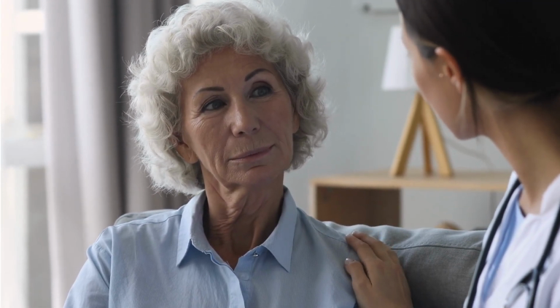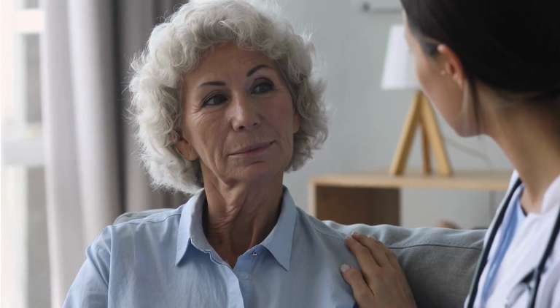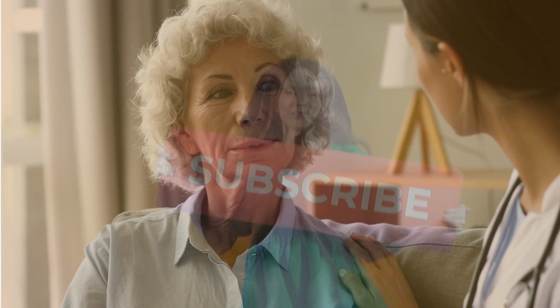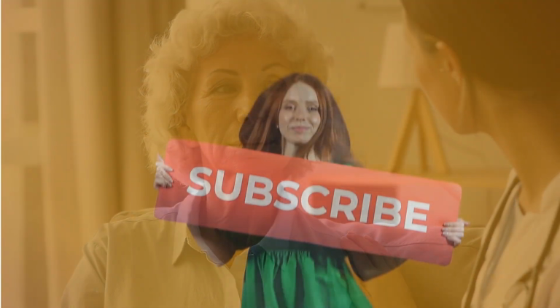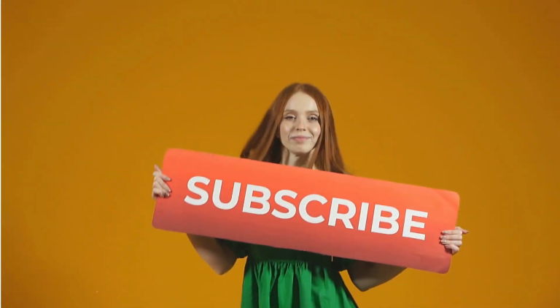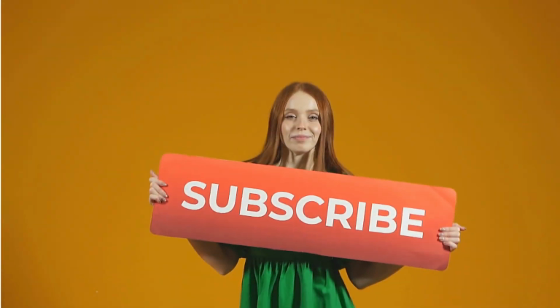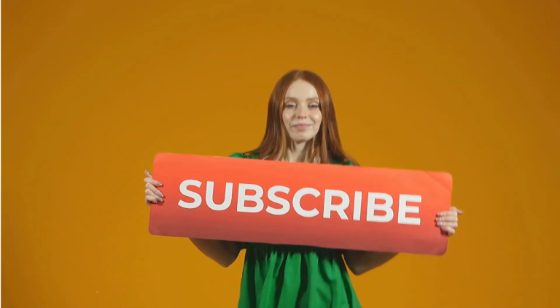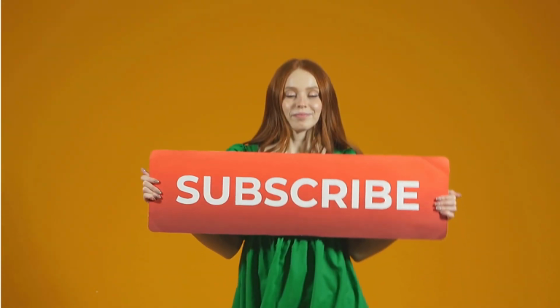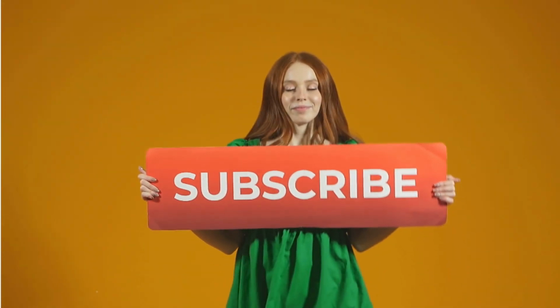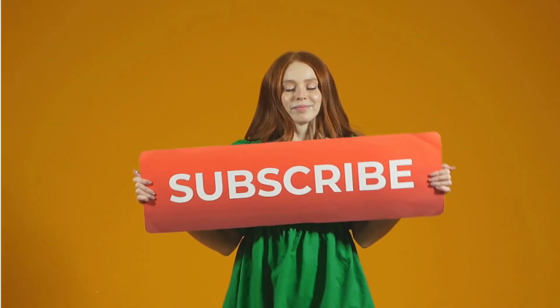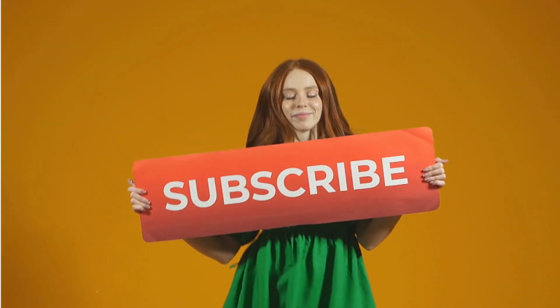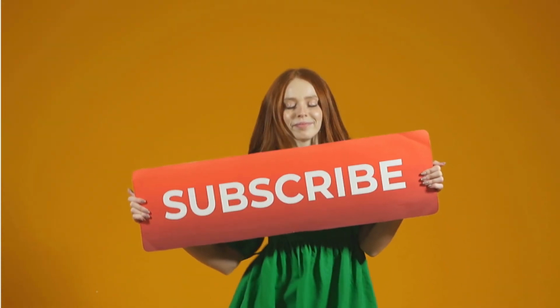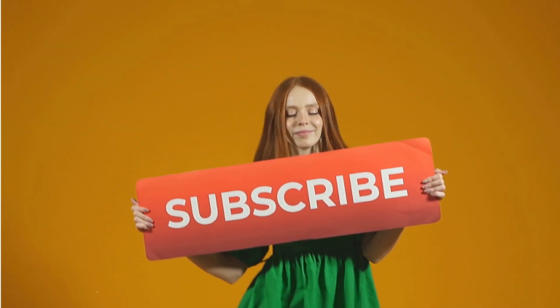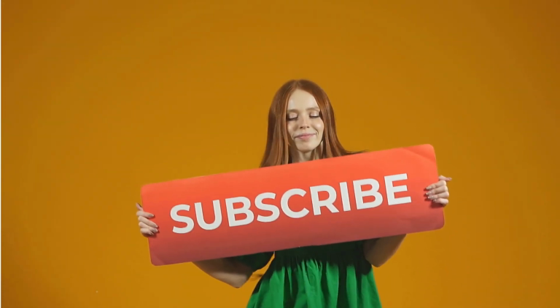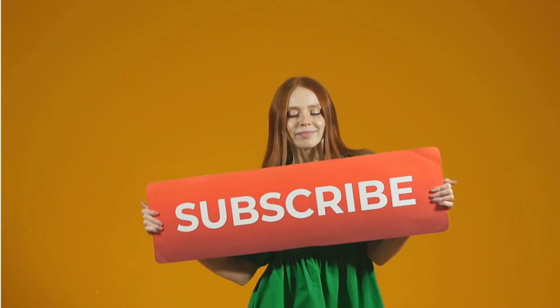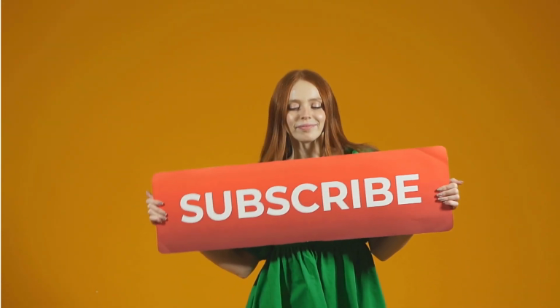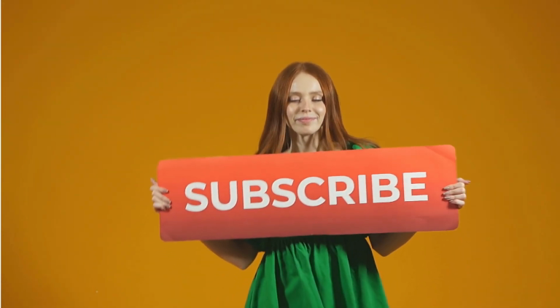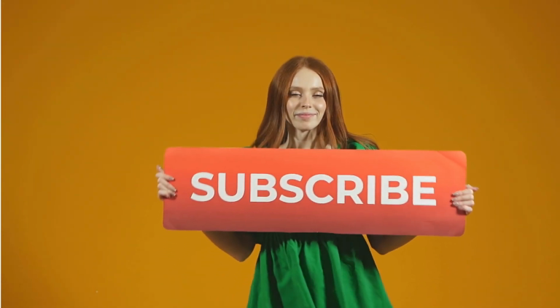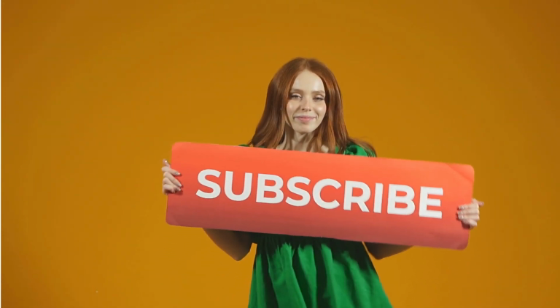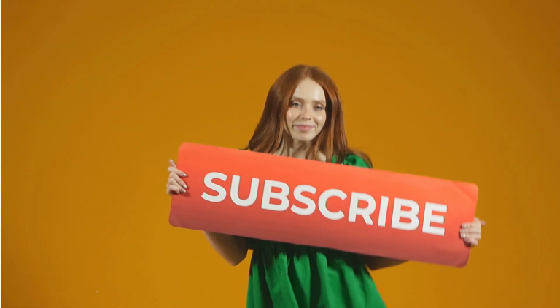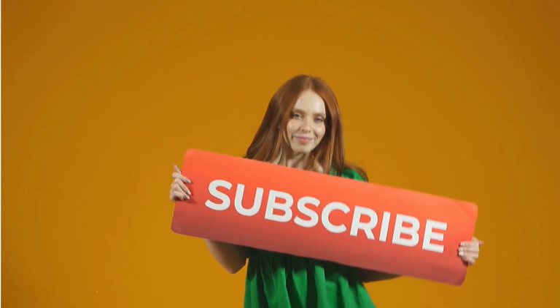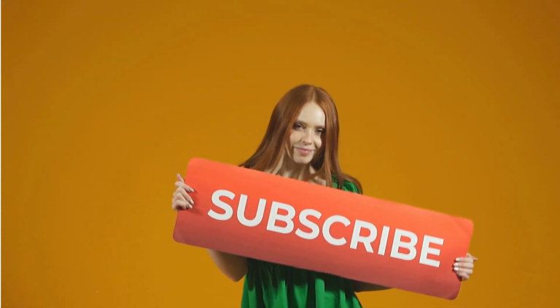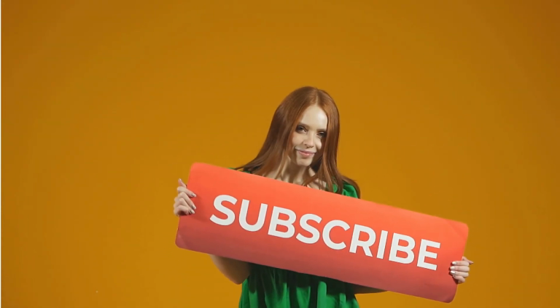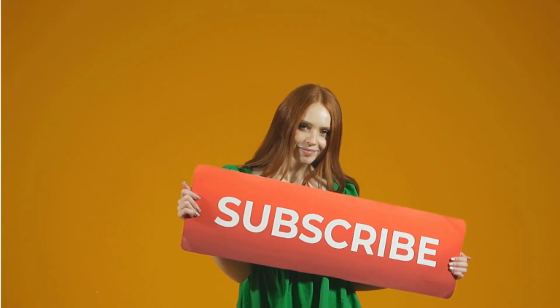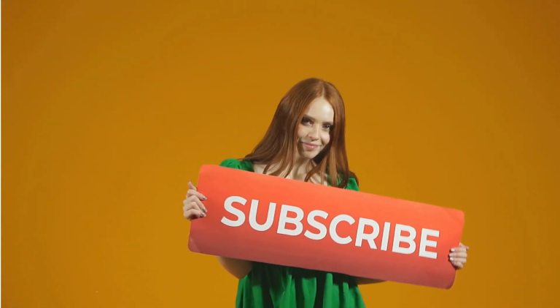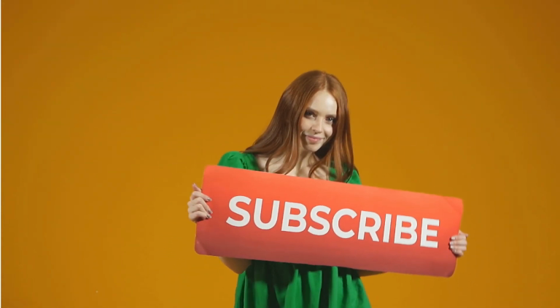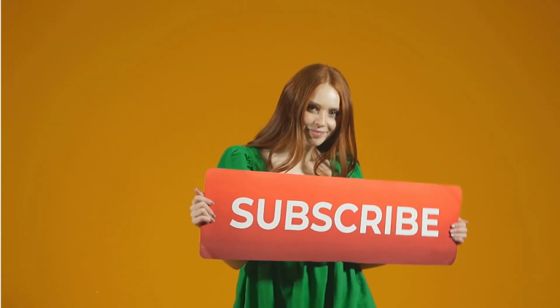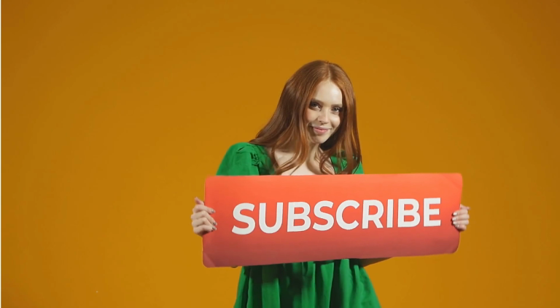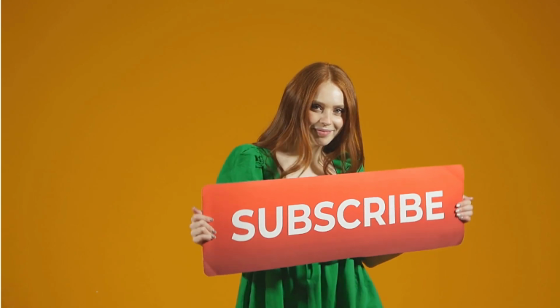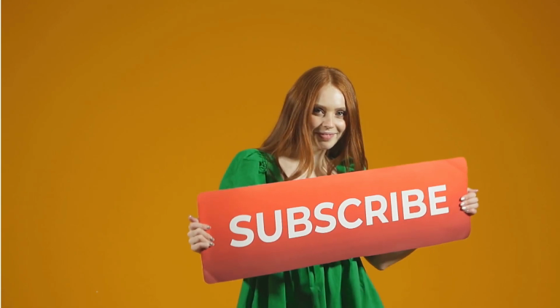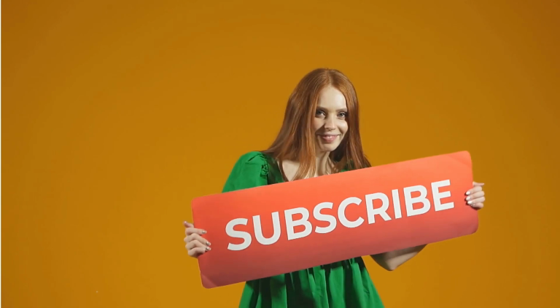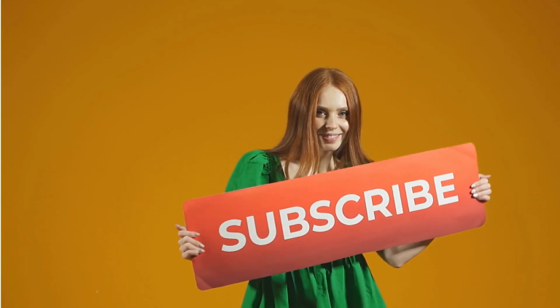If you're still with us and are enjoying the video, don't forget to like and subscribe so you don't miss out on any of our videos.